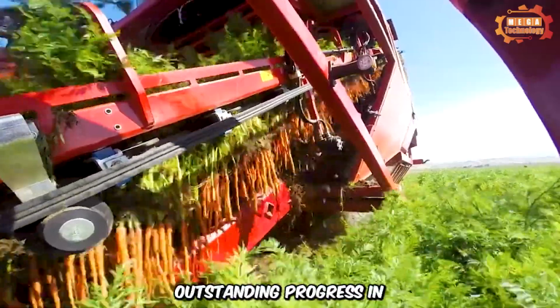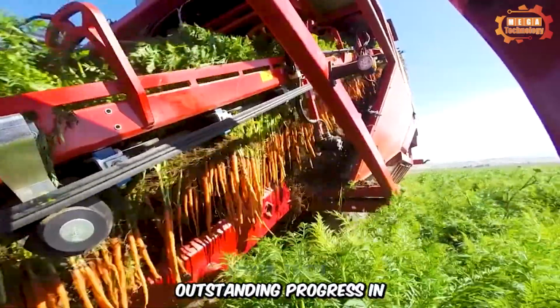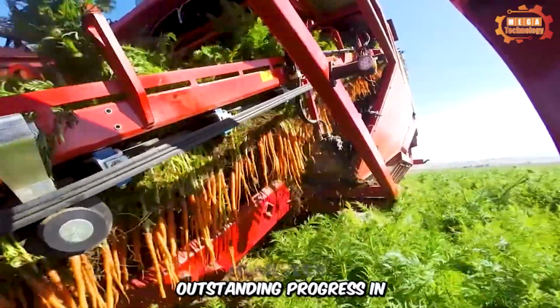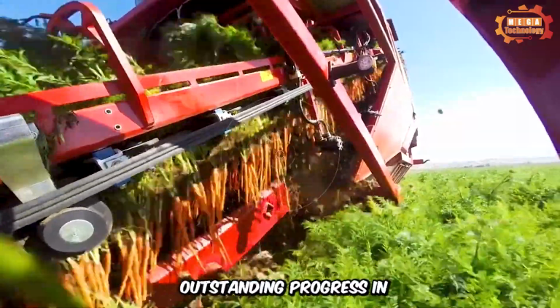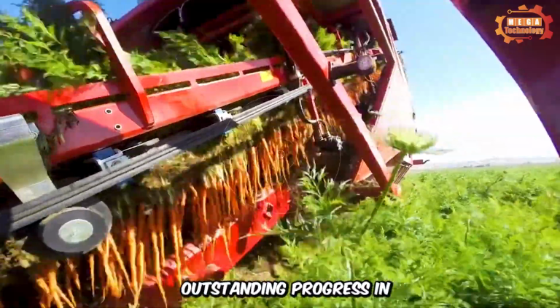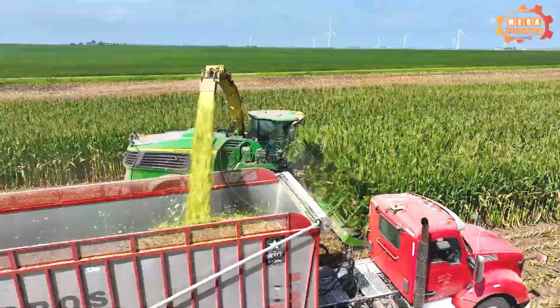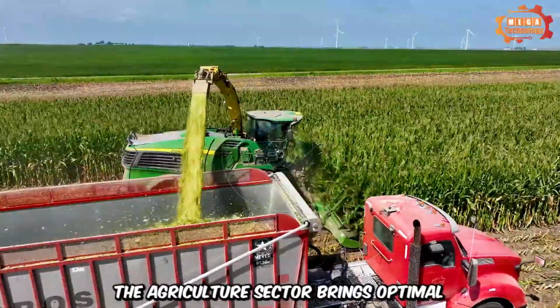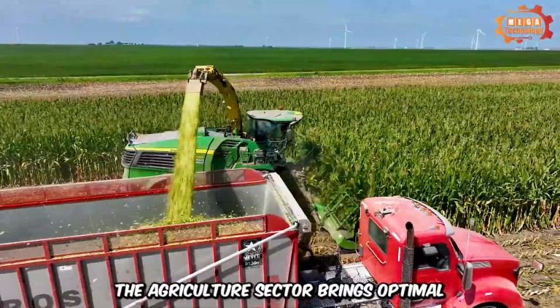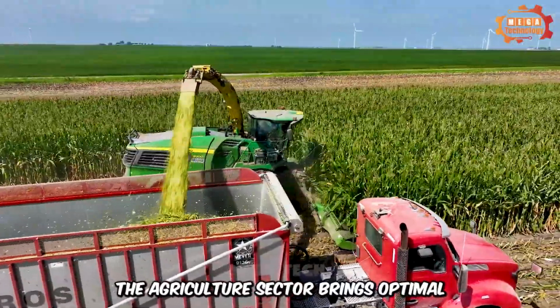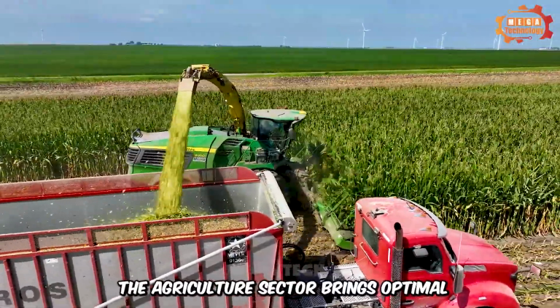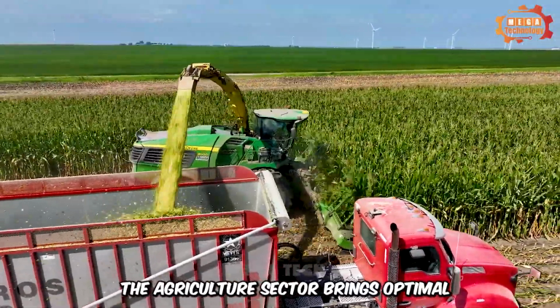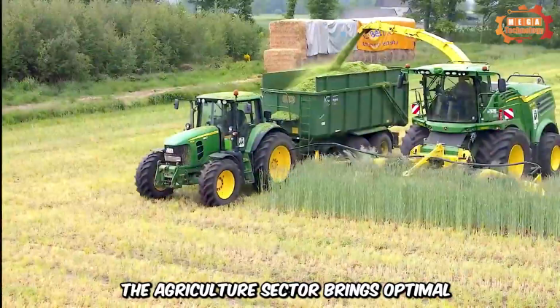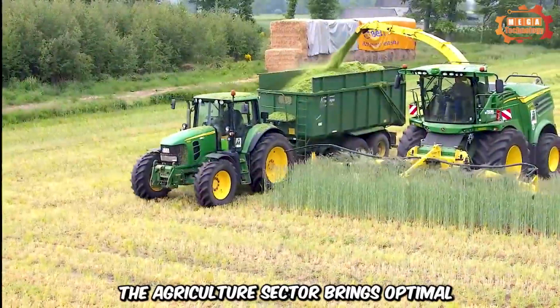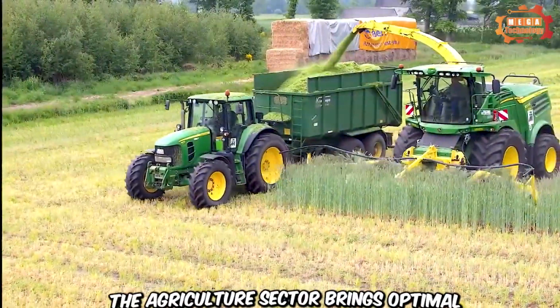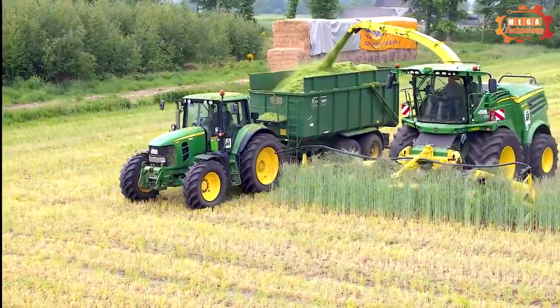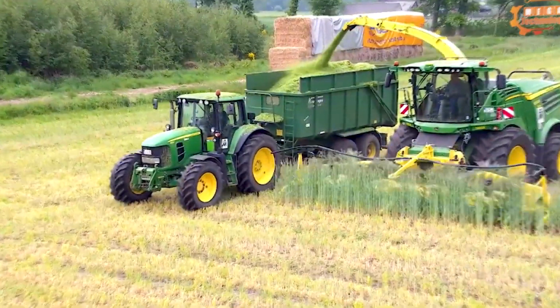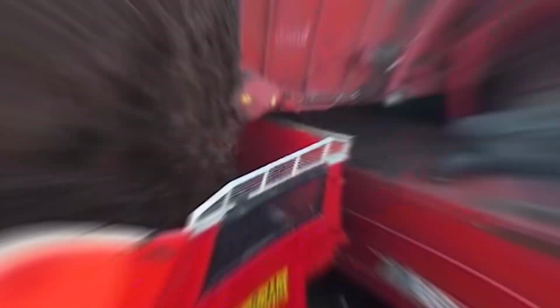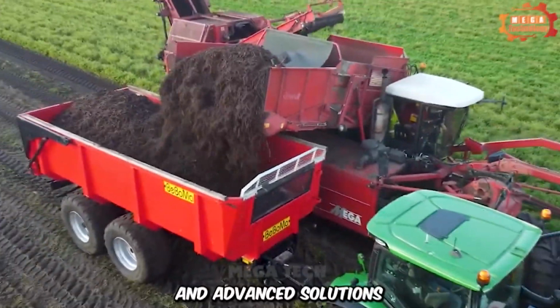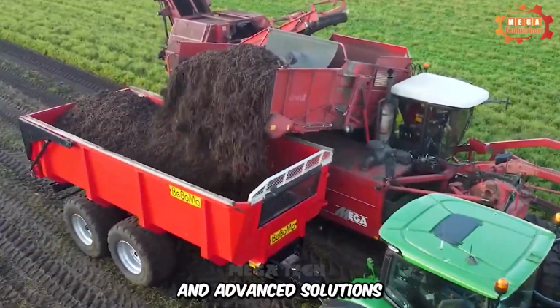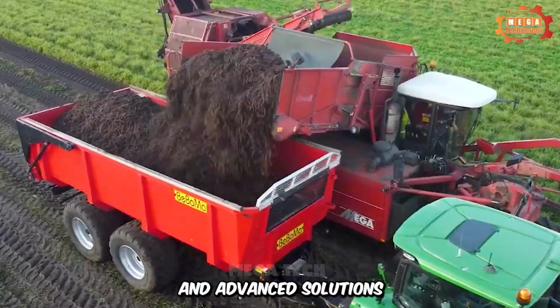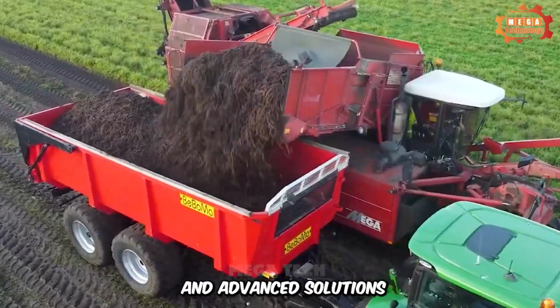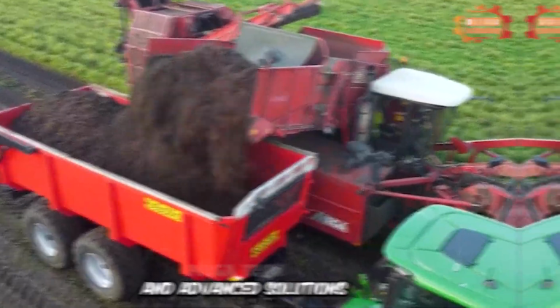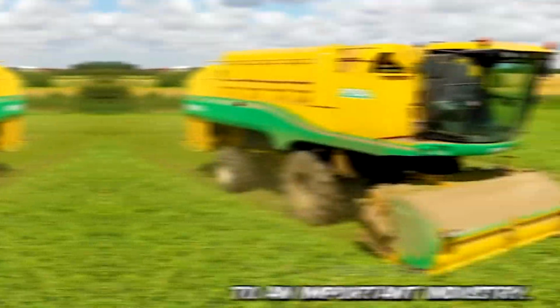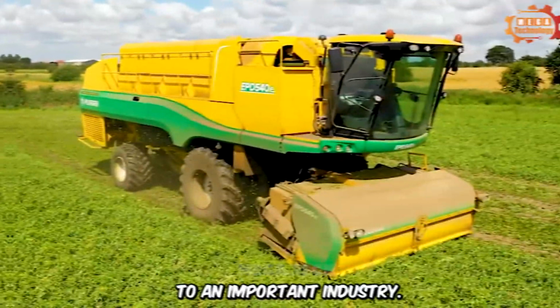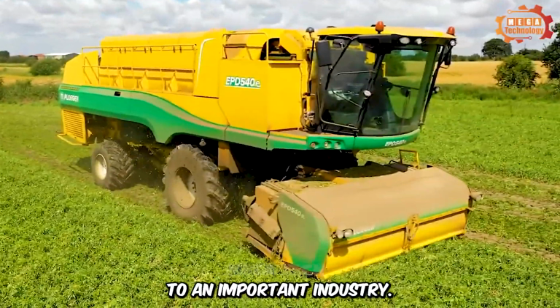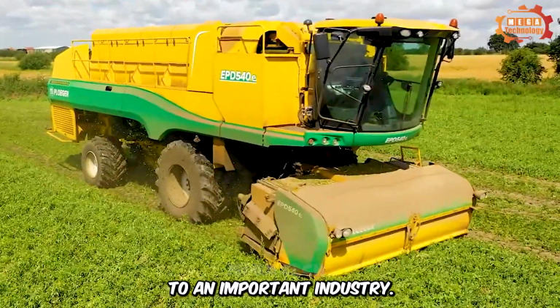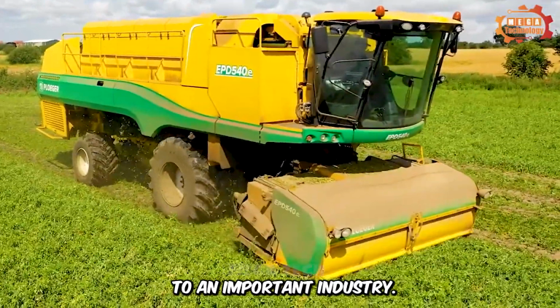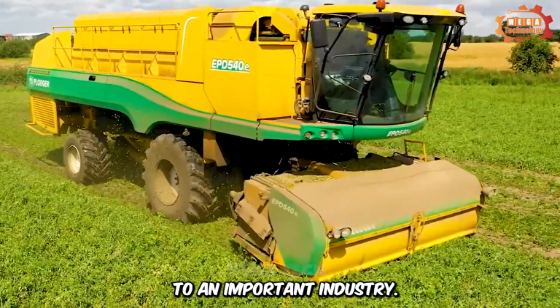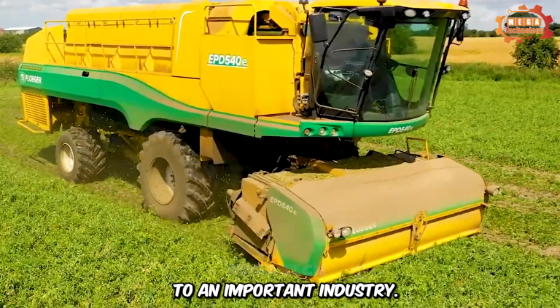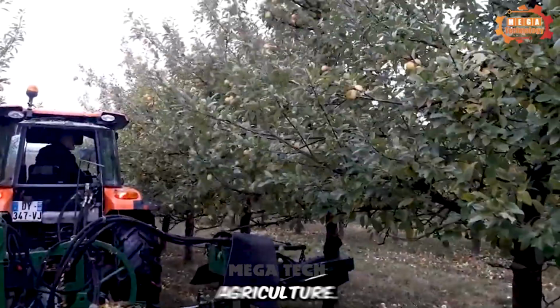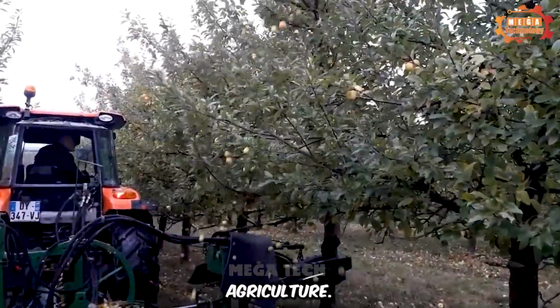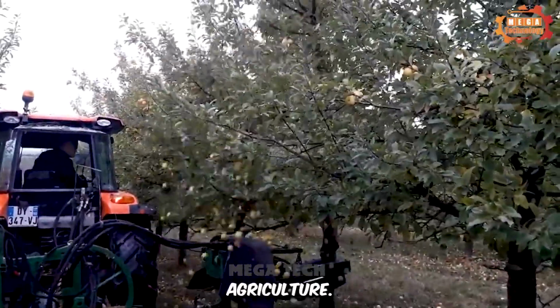Outstanding progress in the agriculture sector brings optimal and advanced solutions to an important industry: agriculture.